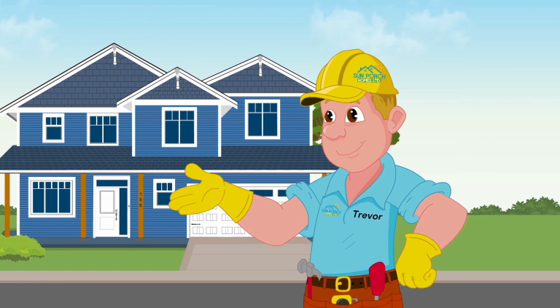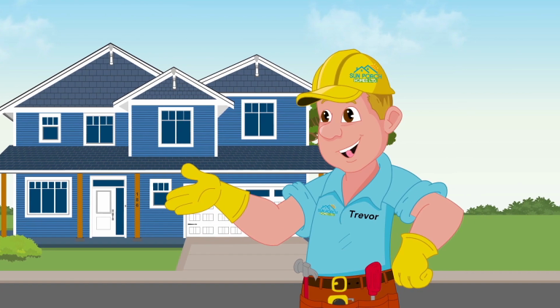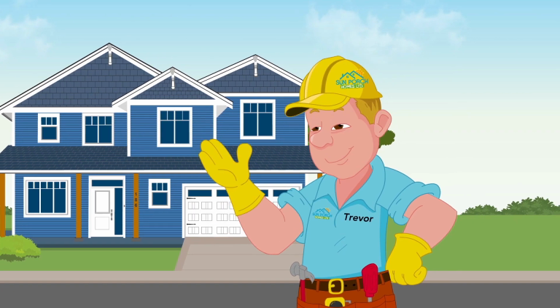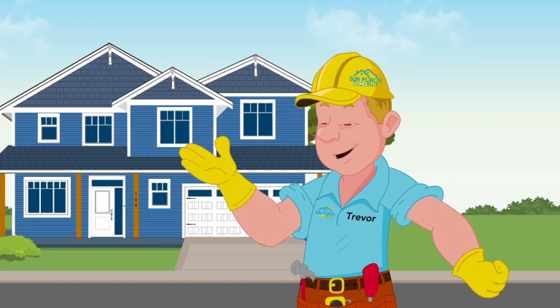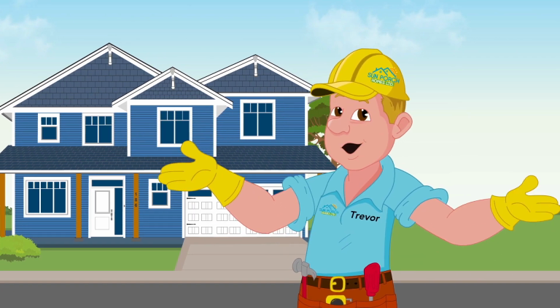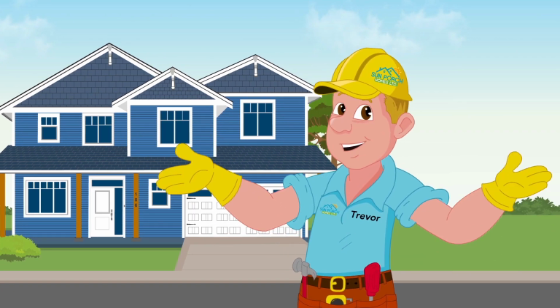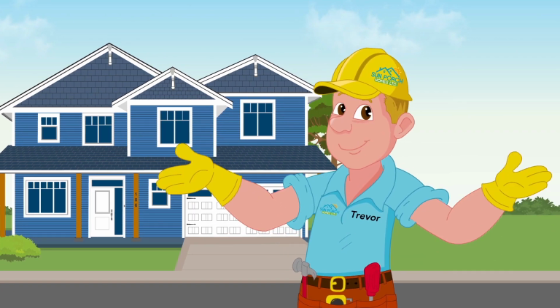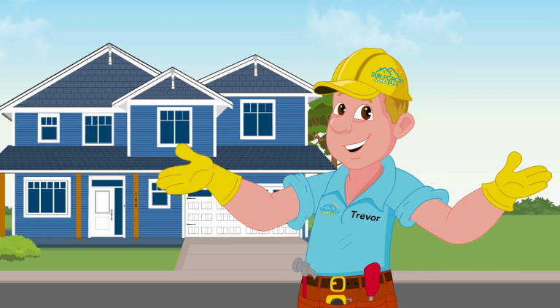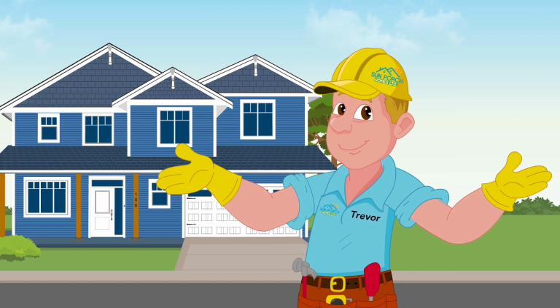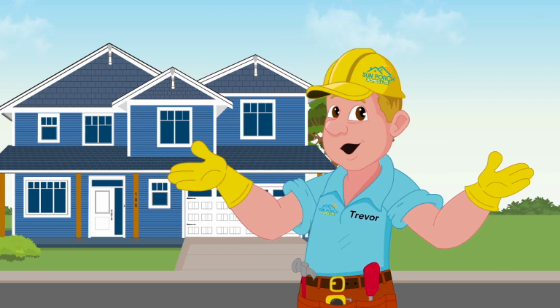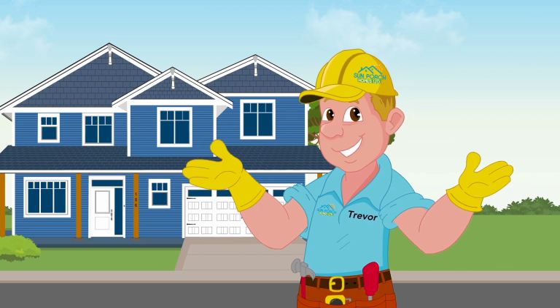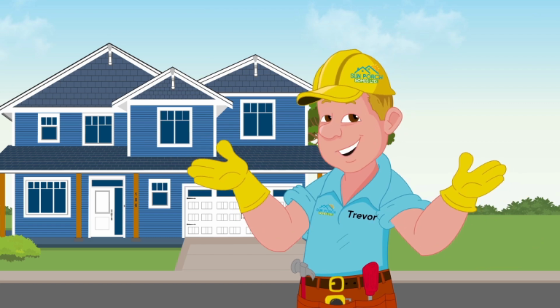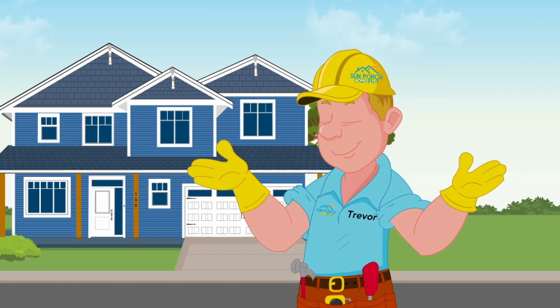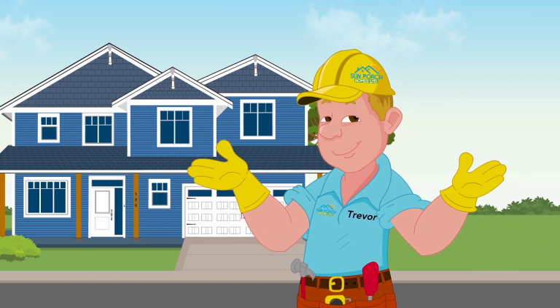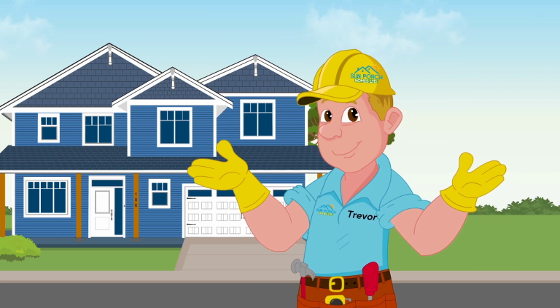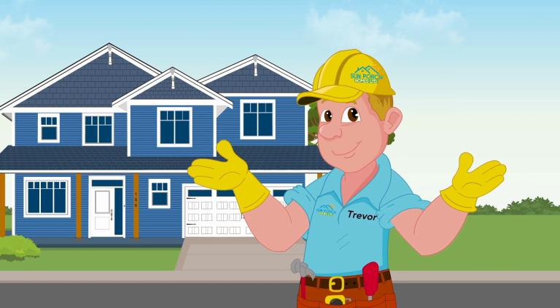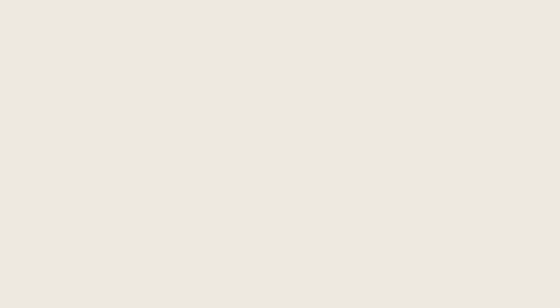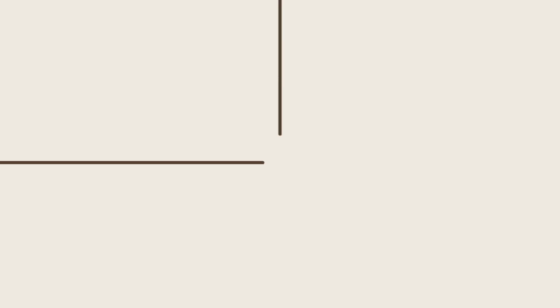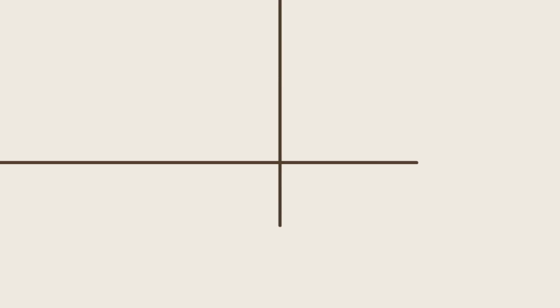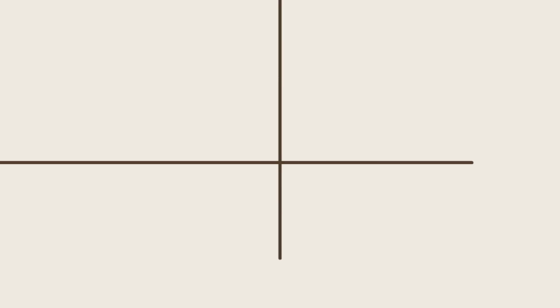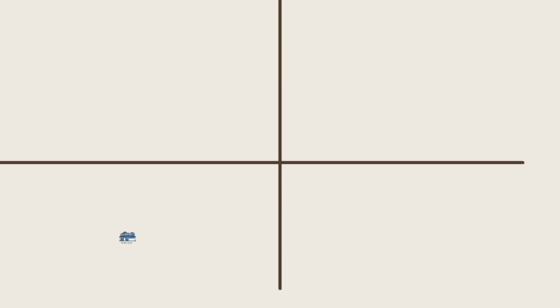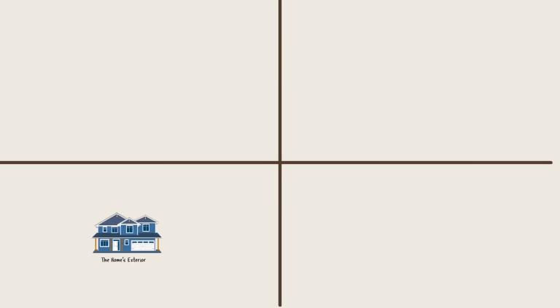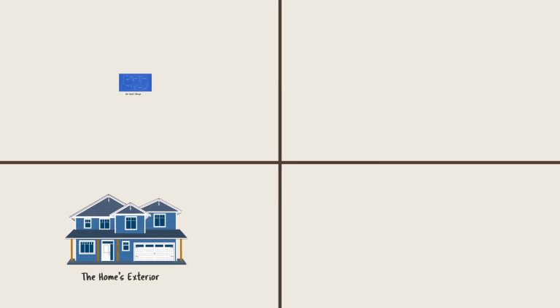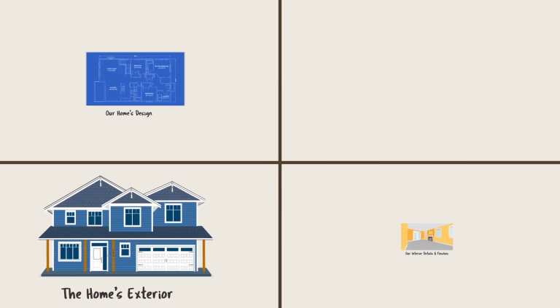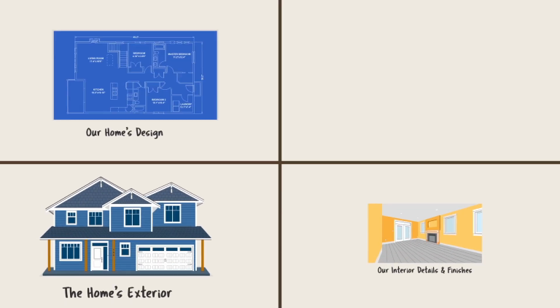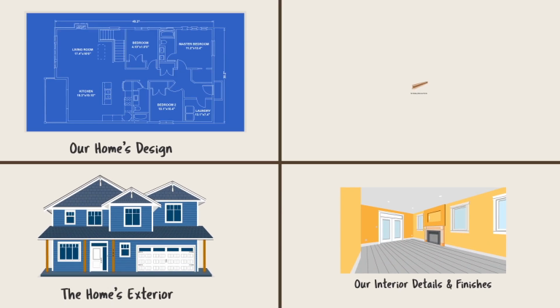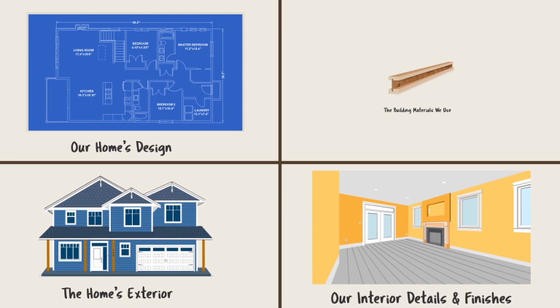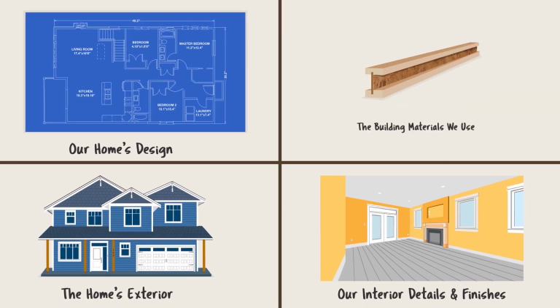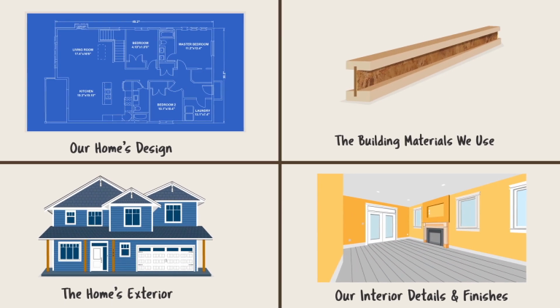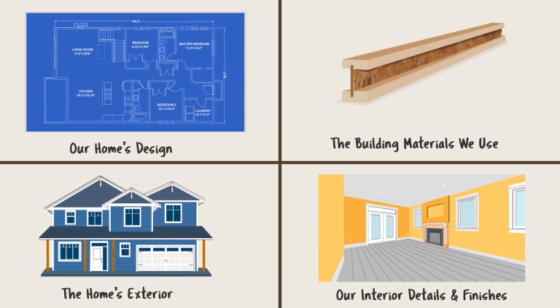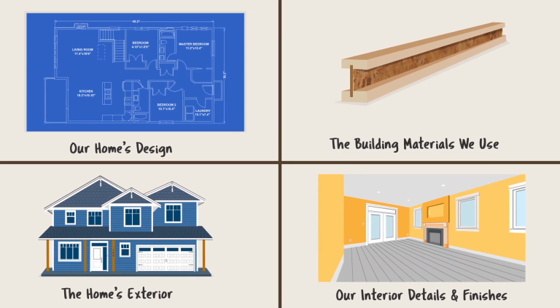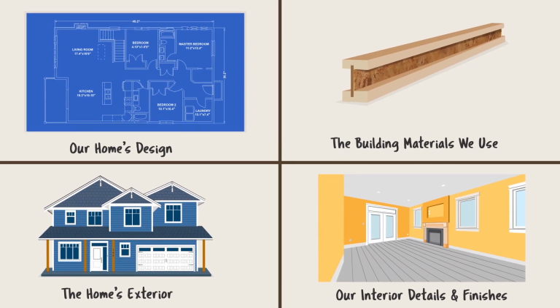Let's go on a tour, and I'll show you what I mean. There are four areas that make our homes special.